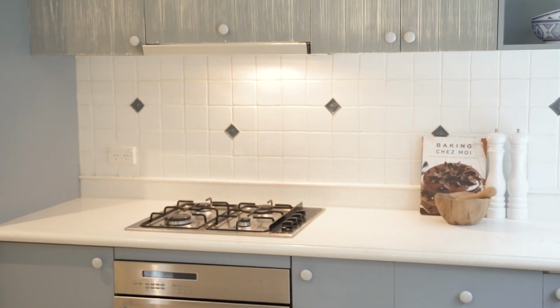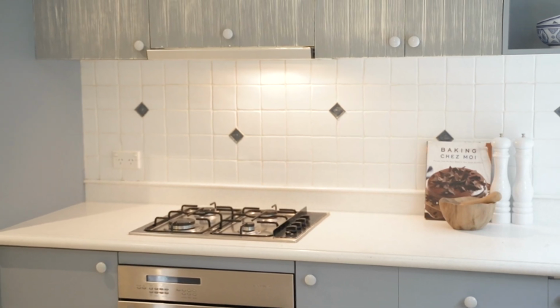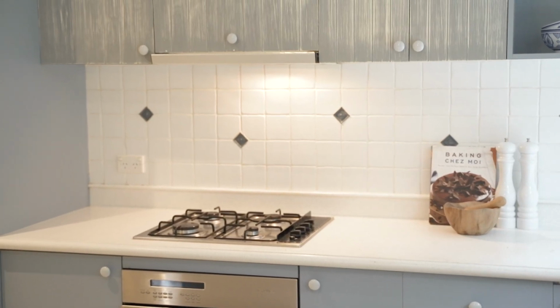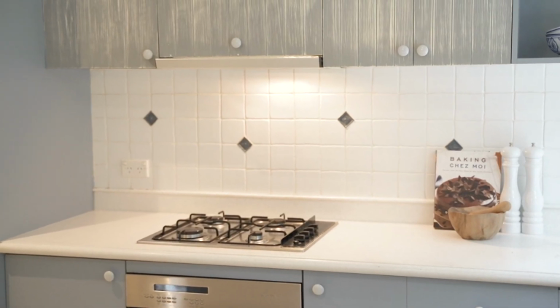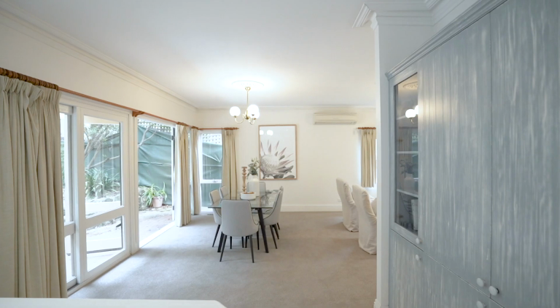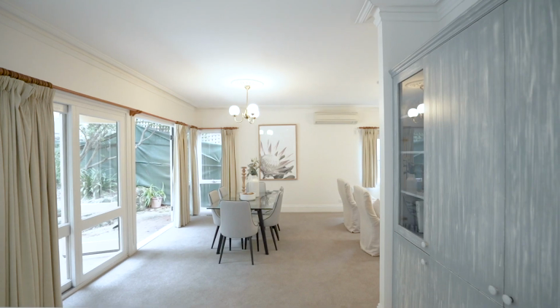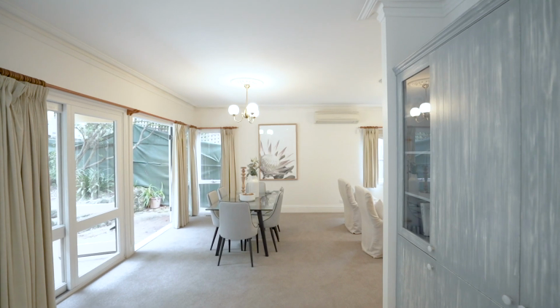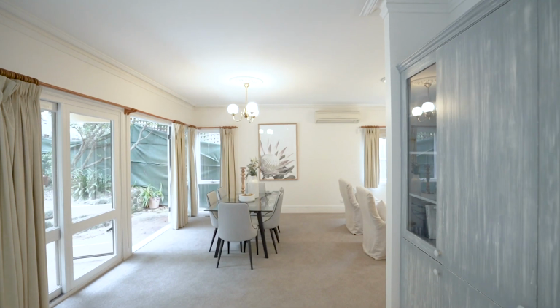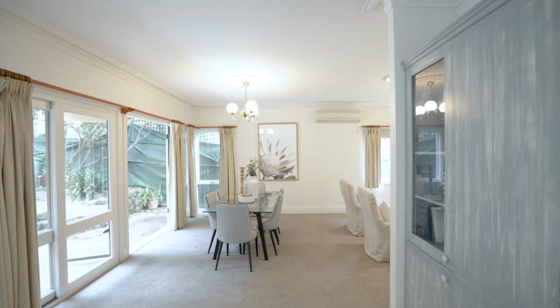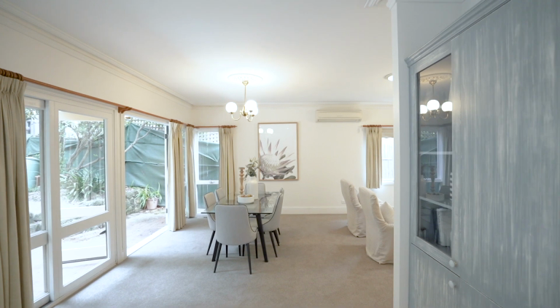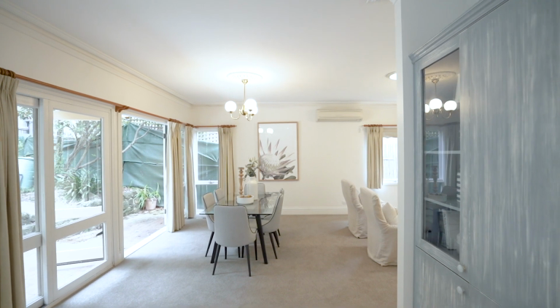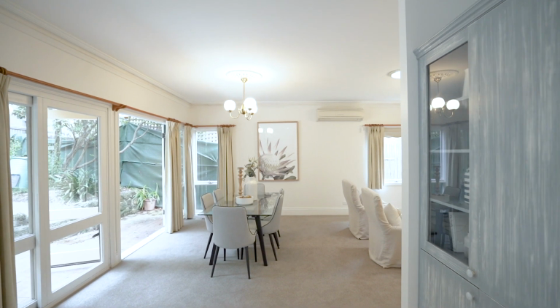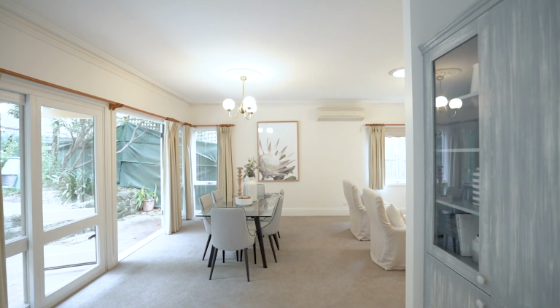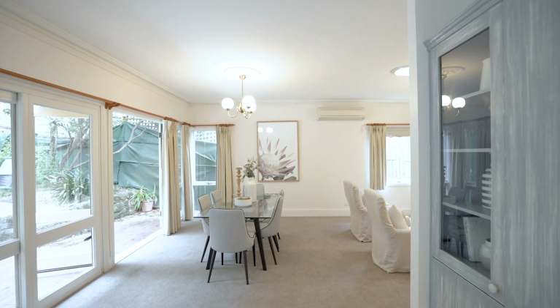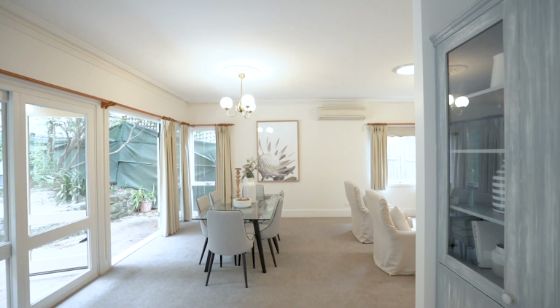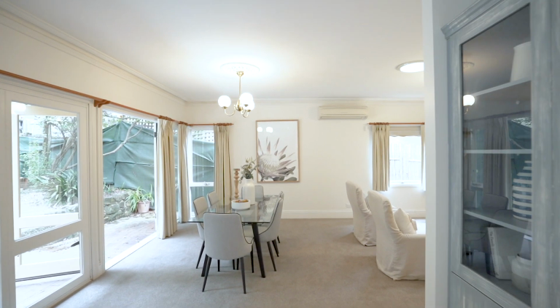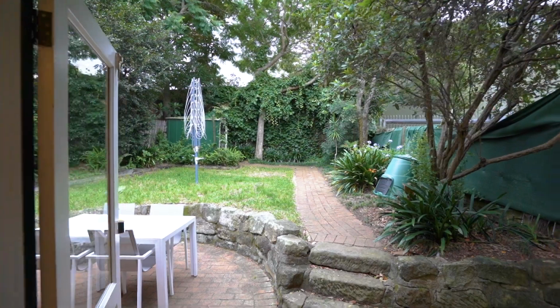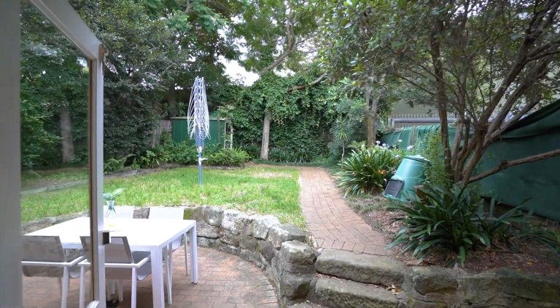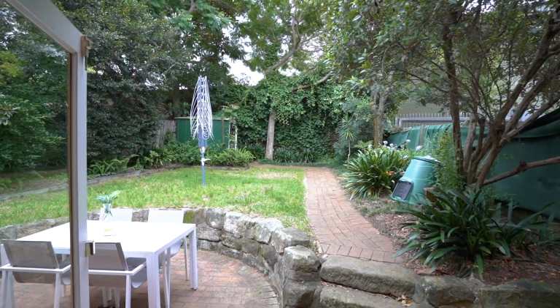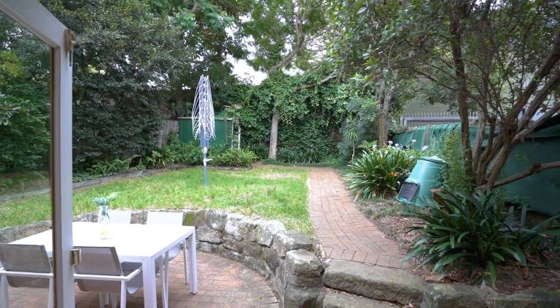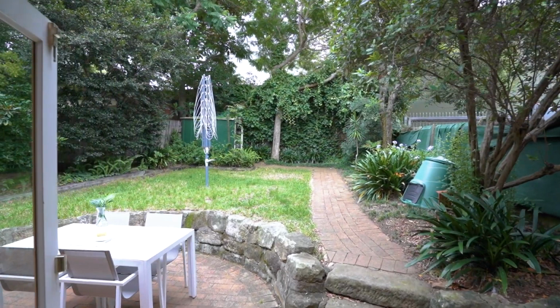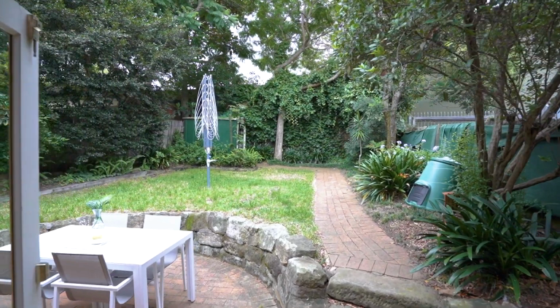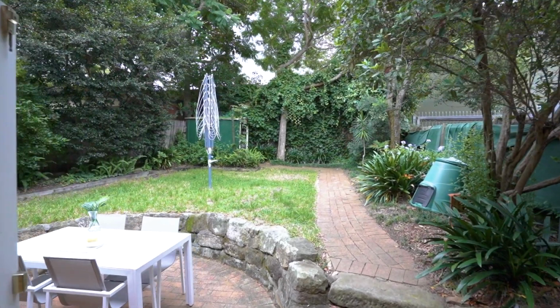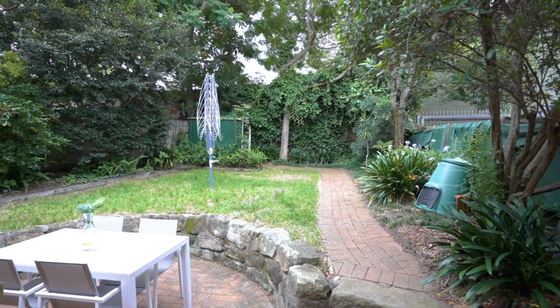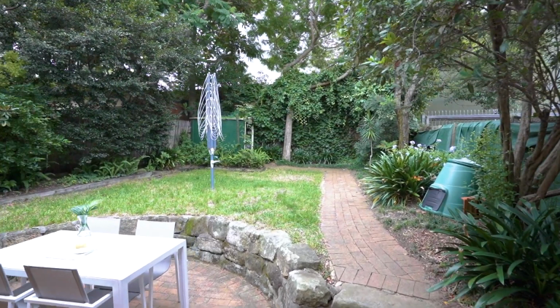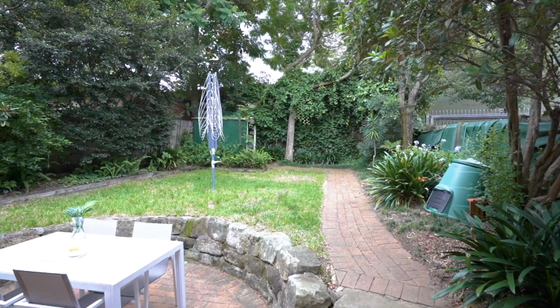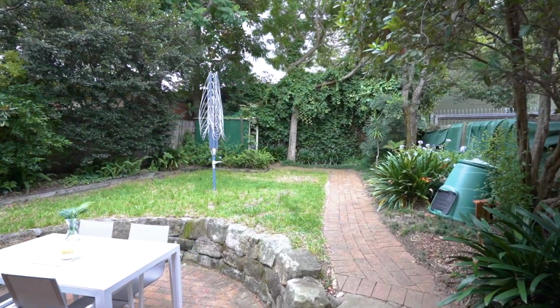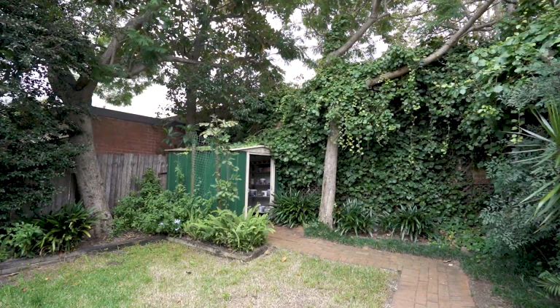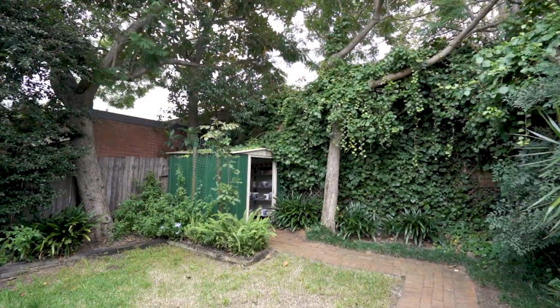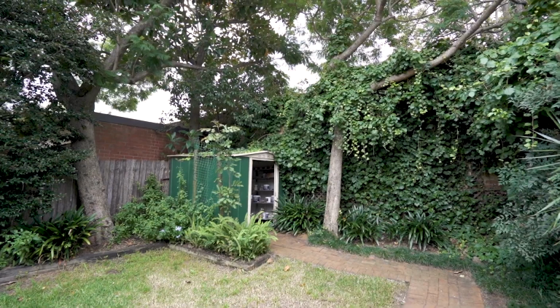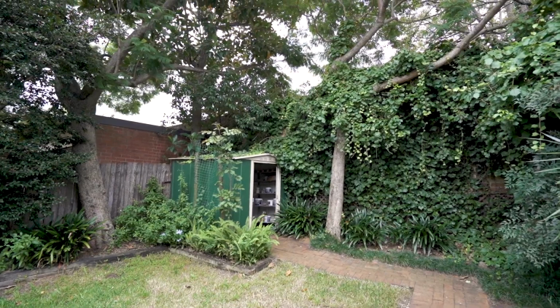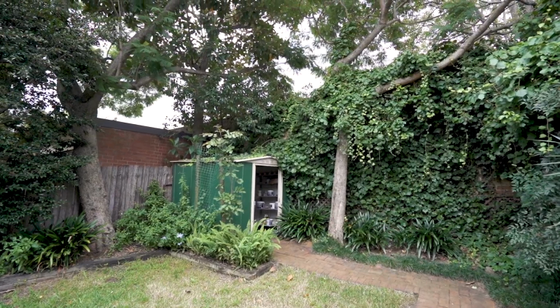It's beautifully renovated, full of warmth and character. French doors connect the spacious living areas with sunny alfresco and private gardens.